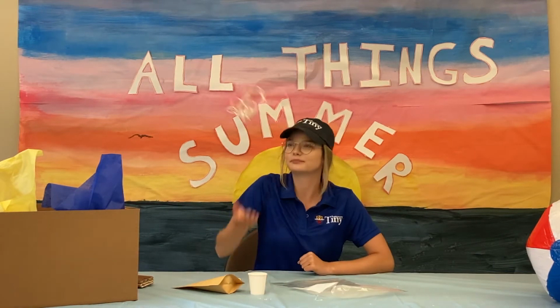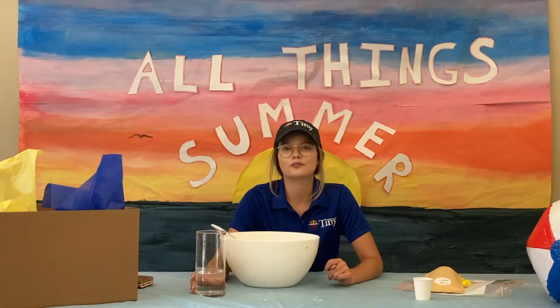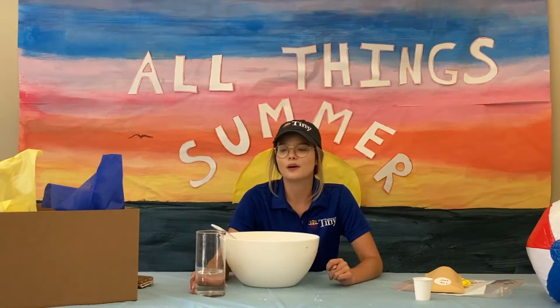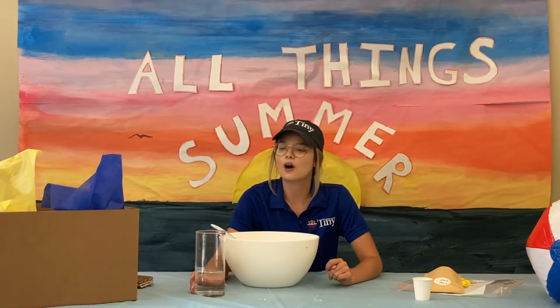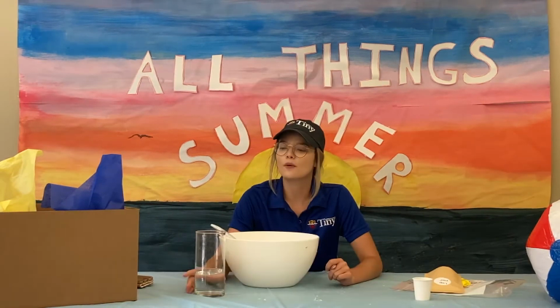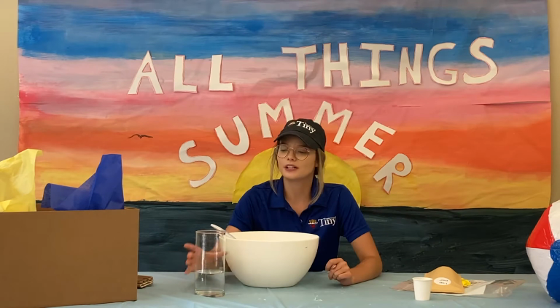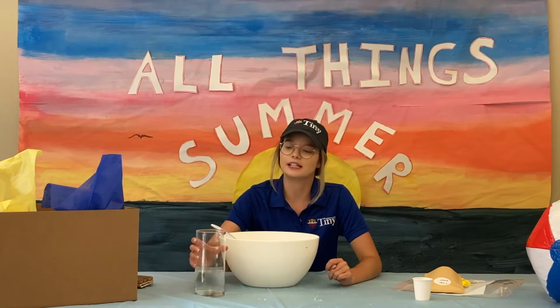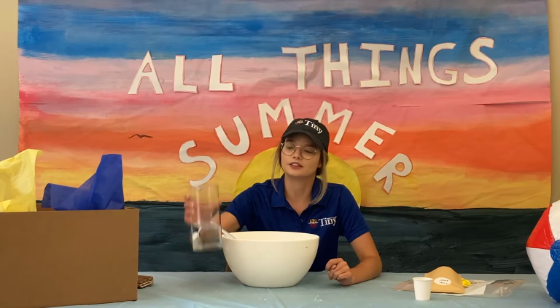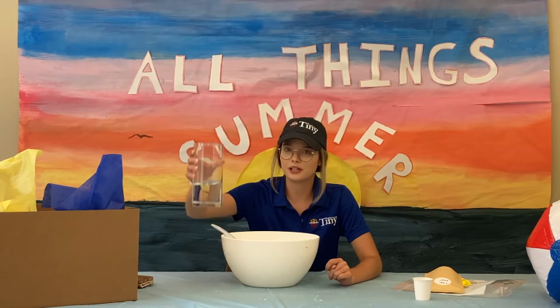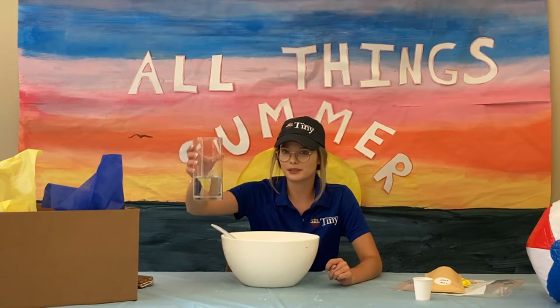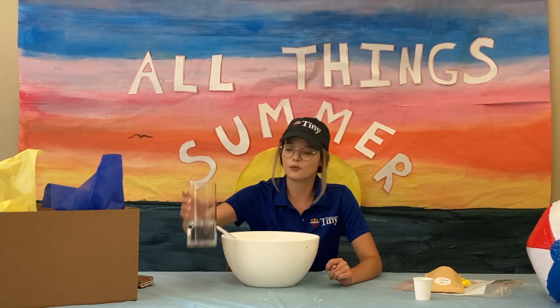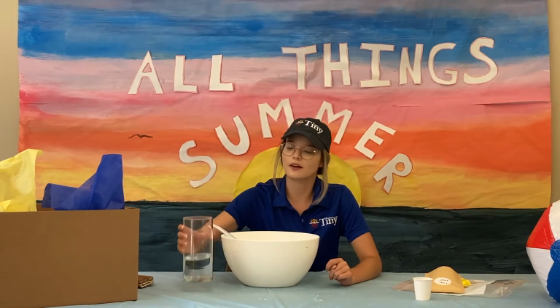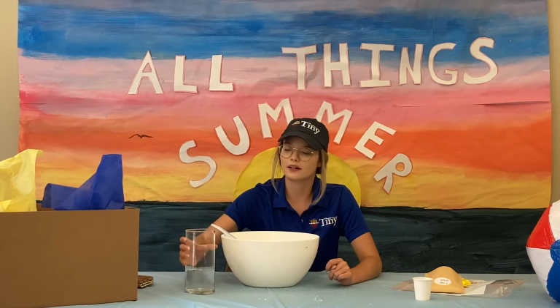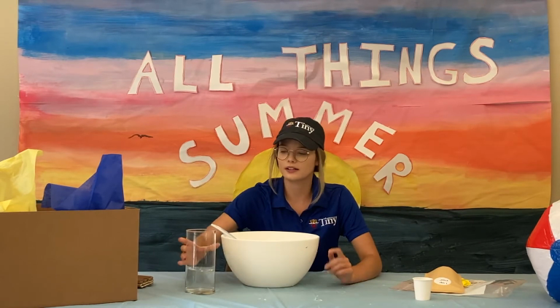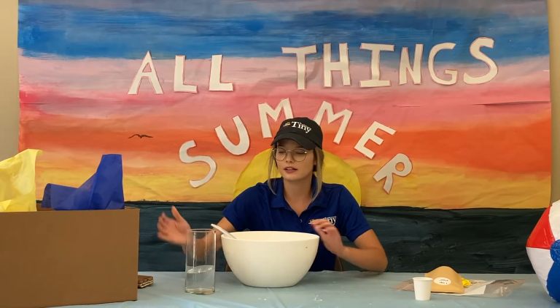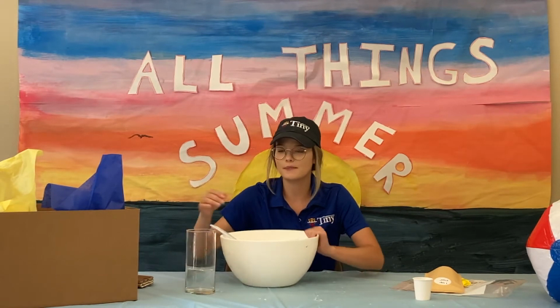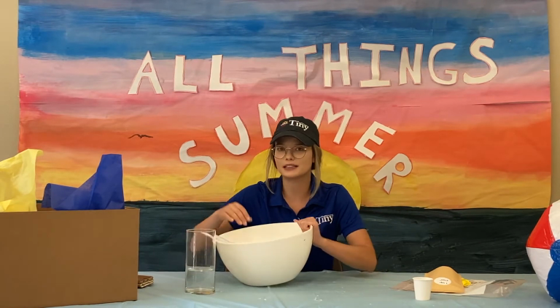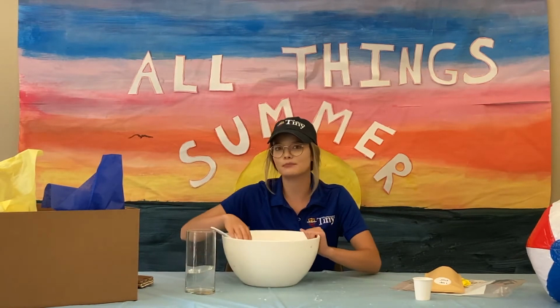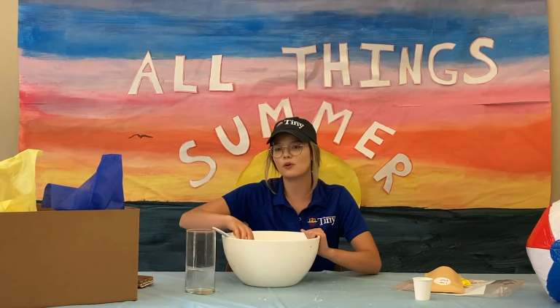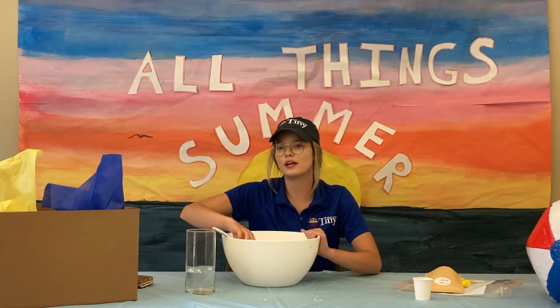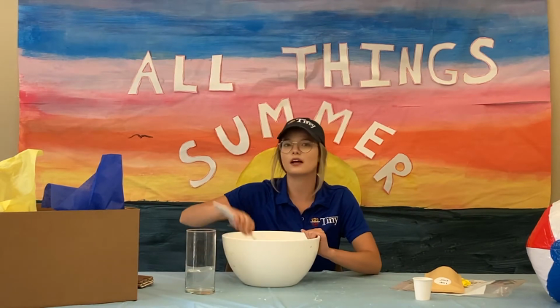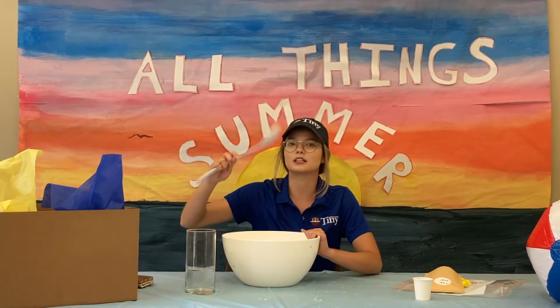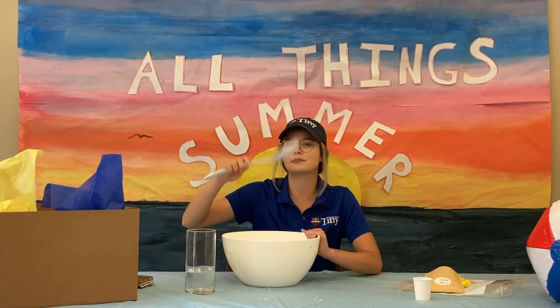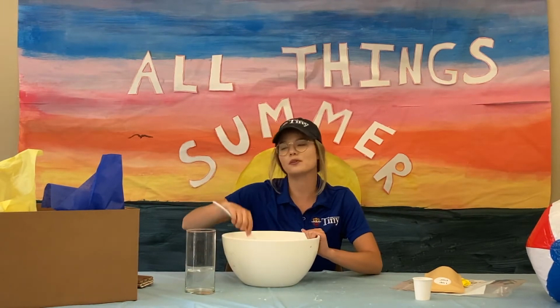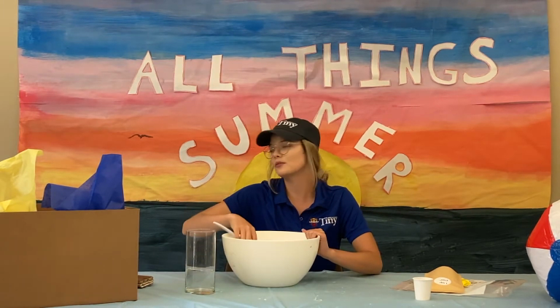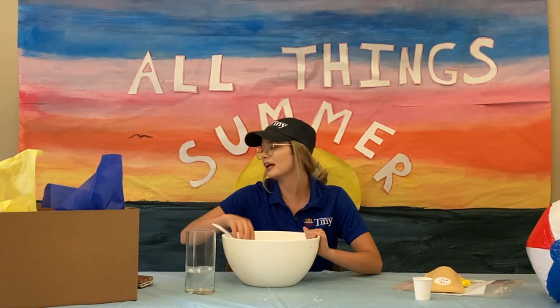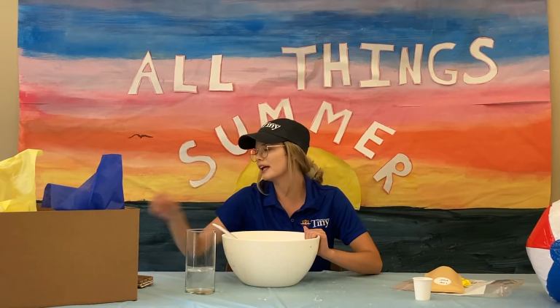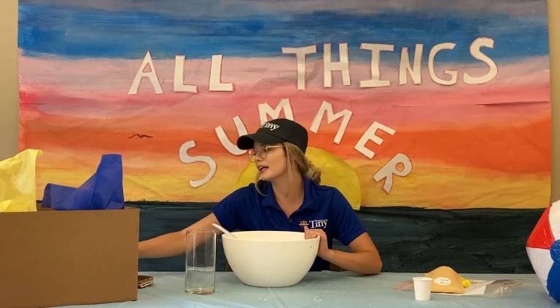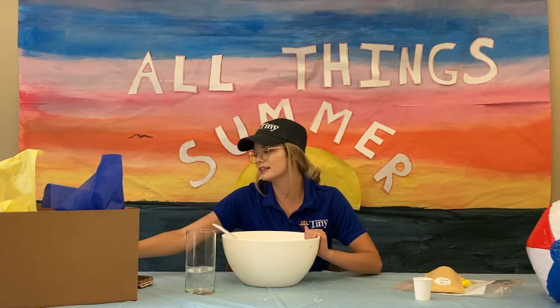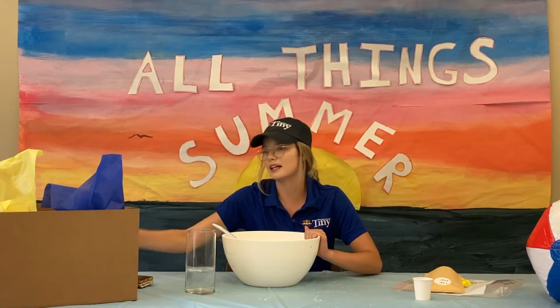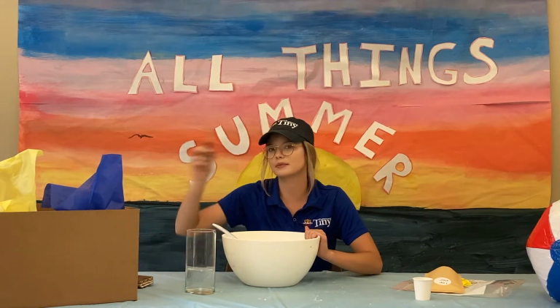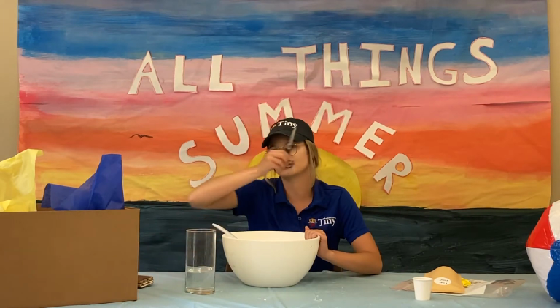From home, you're going to need 2 cups of water, a mixing bowl, a spoon, and some scissors.